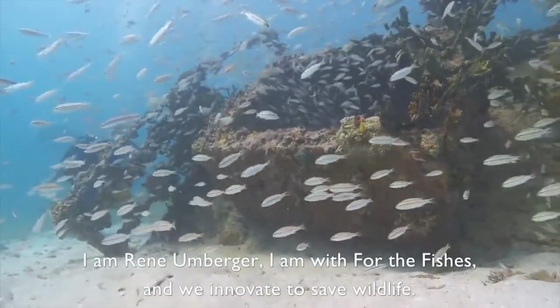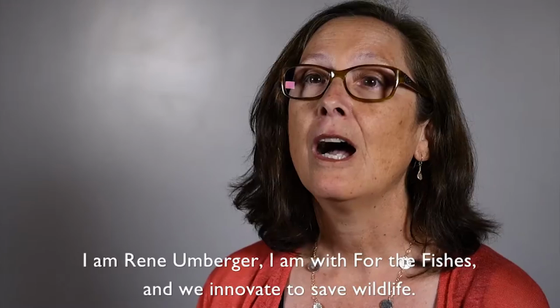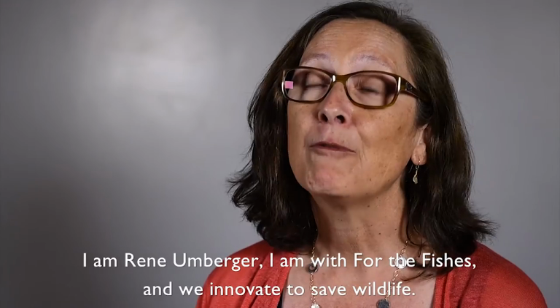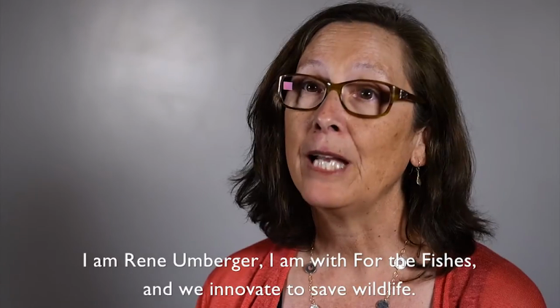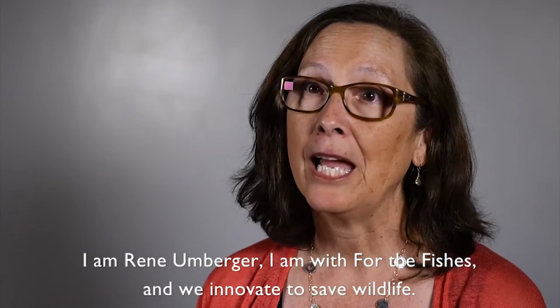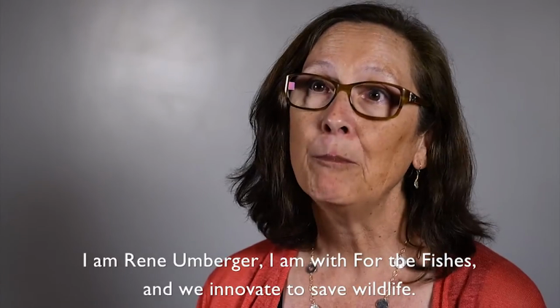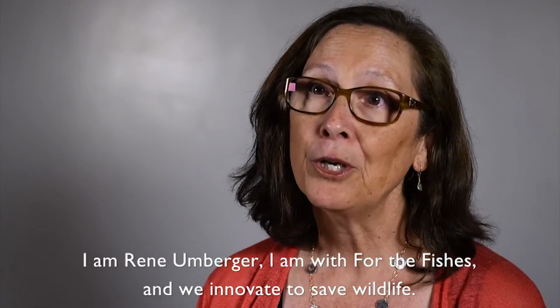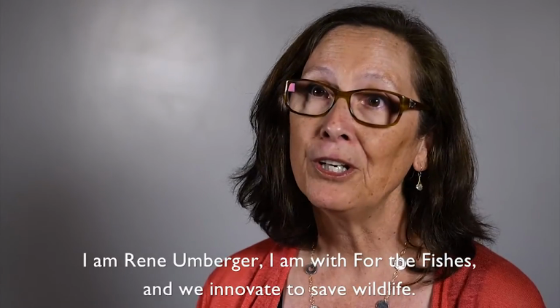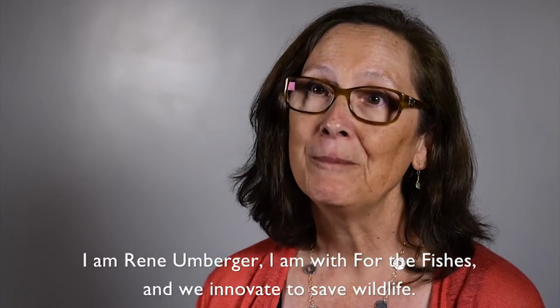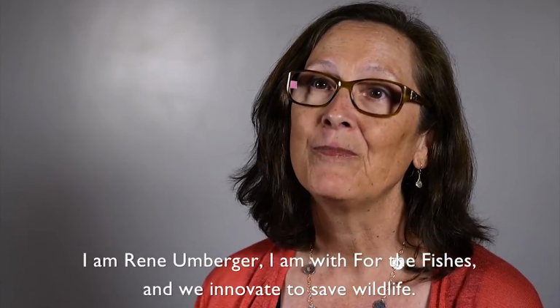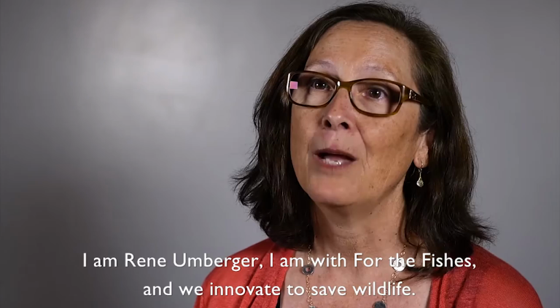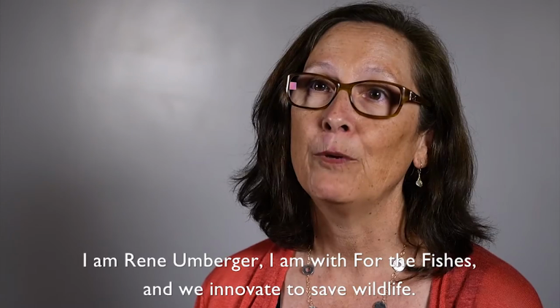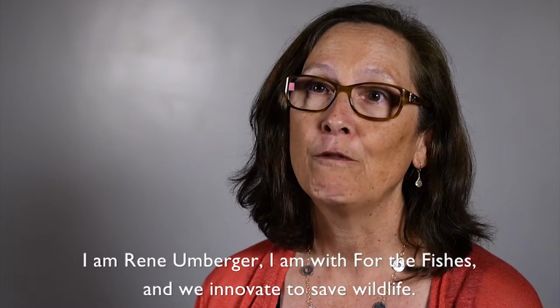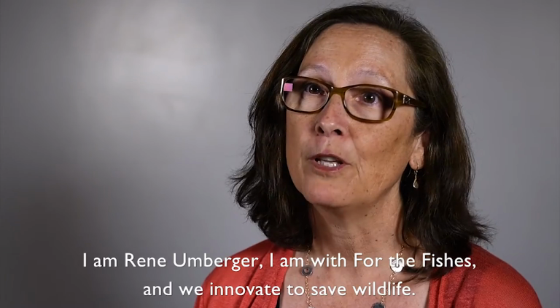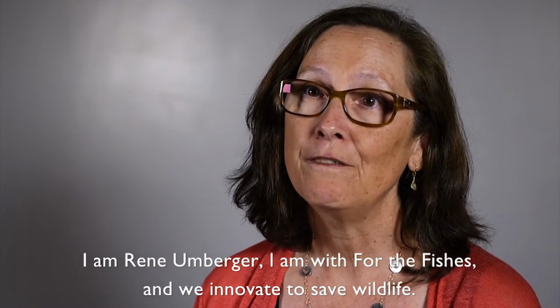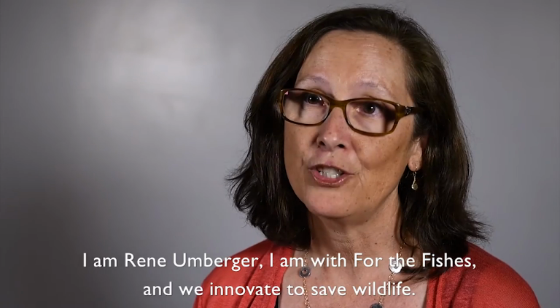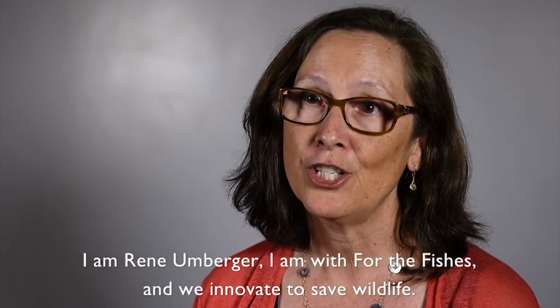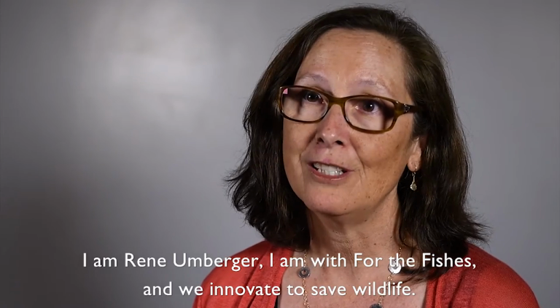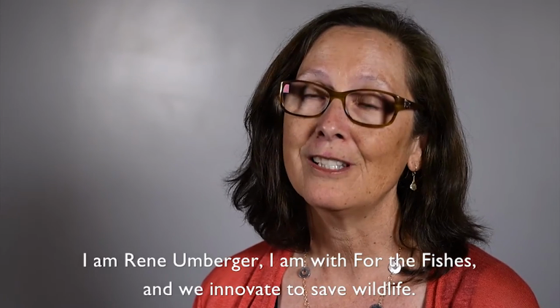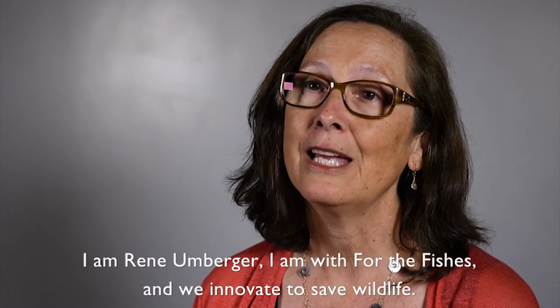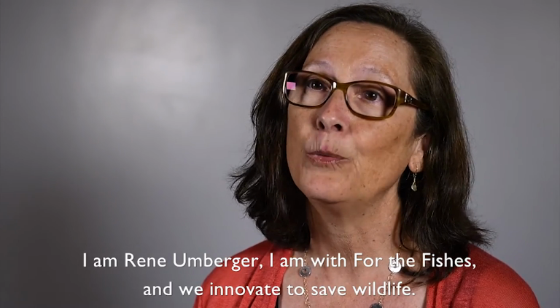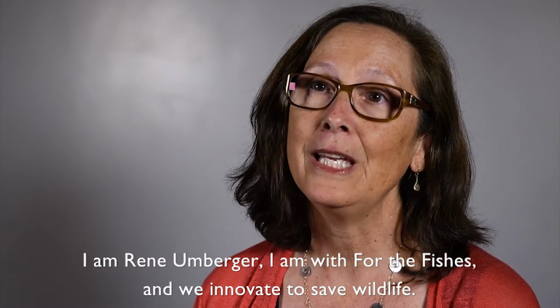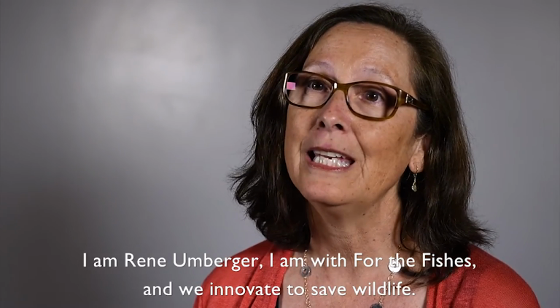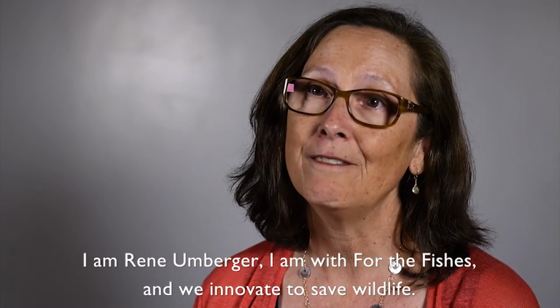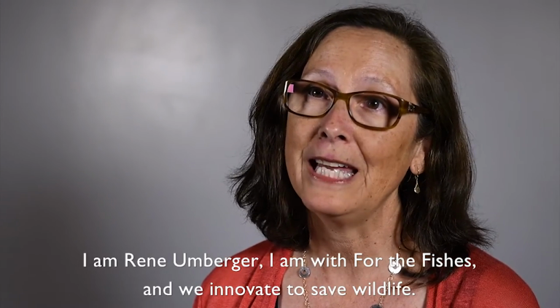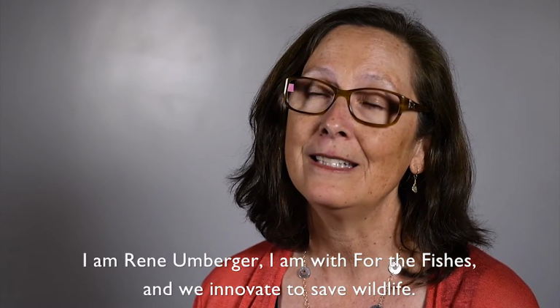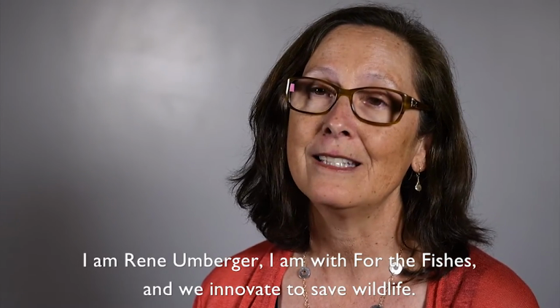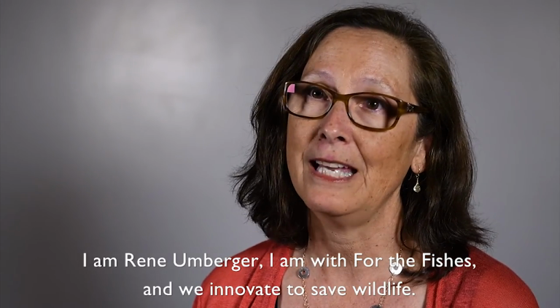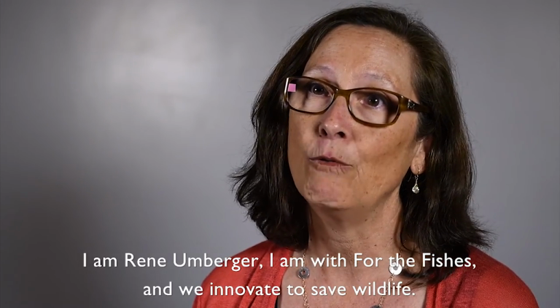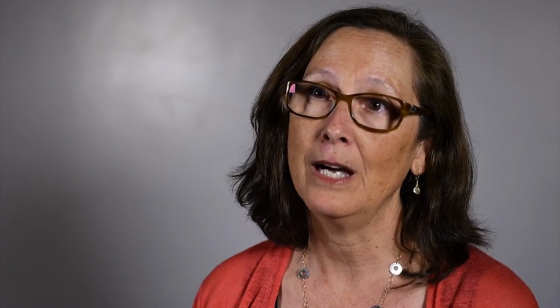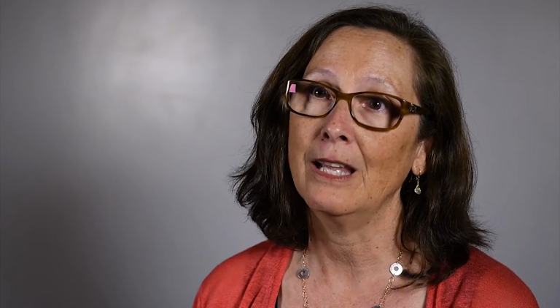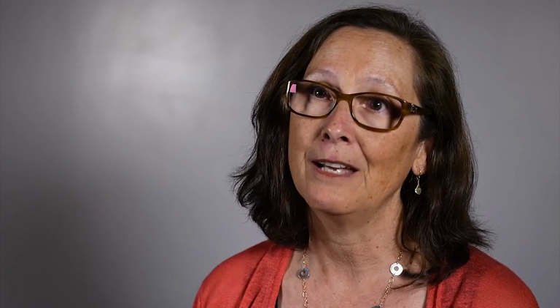I'm Renee Umberger, I'm with For the Fishes, and we innovate to save wildlife.